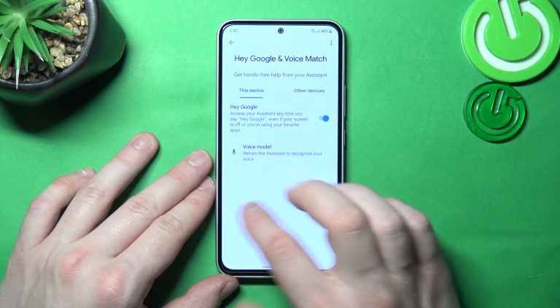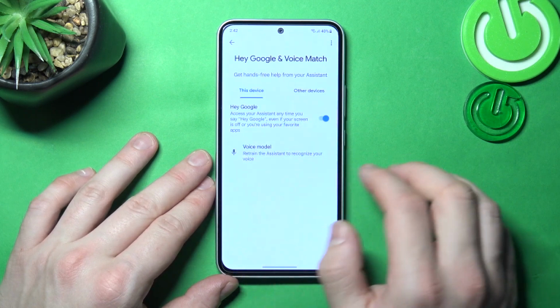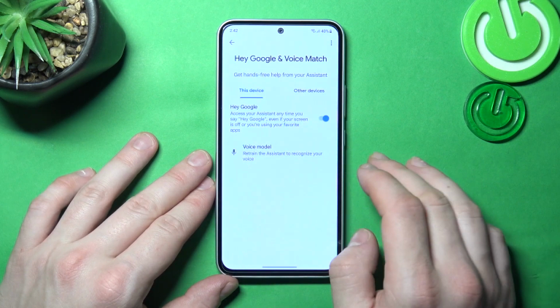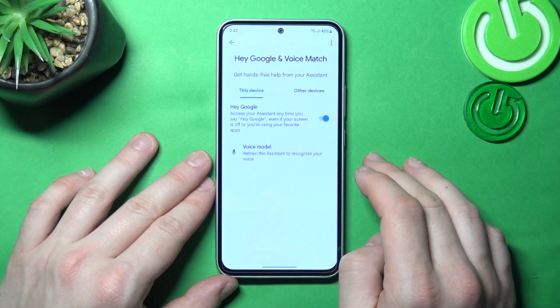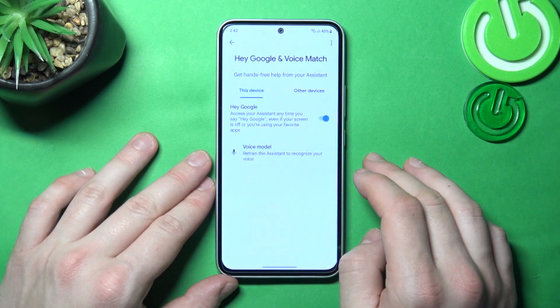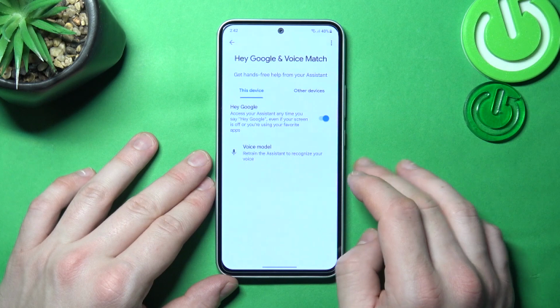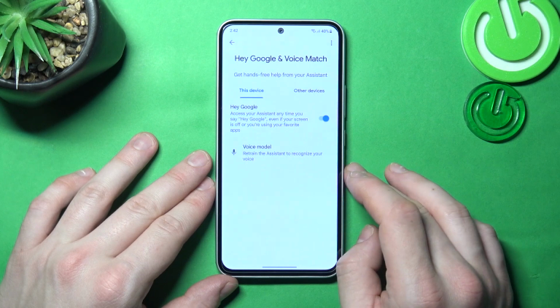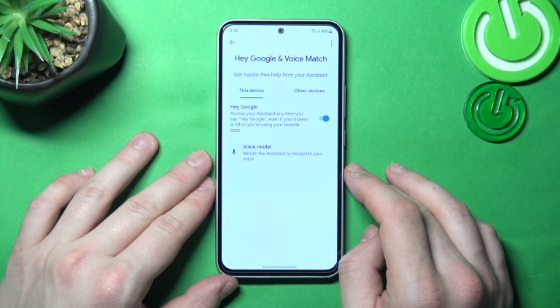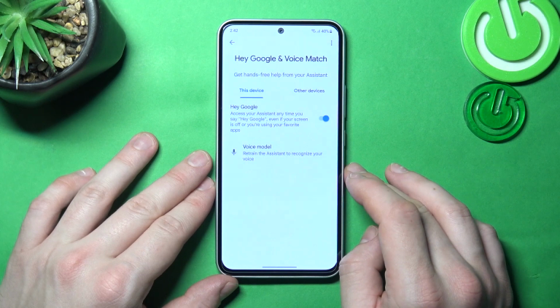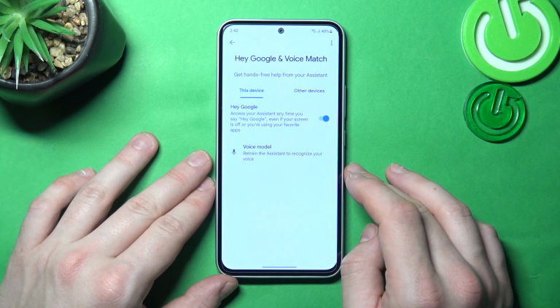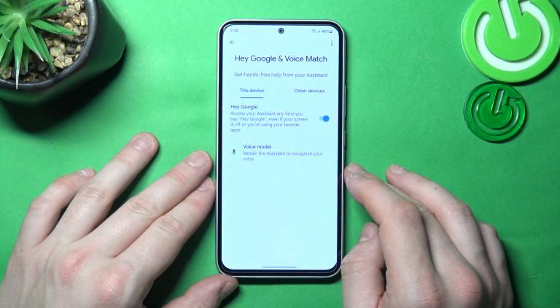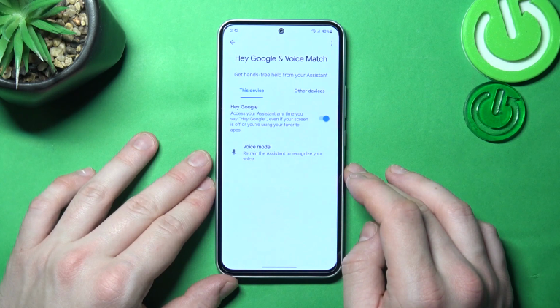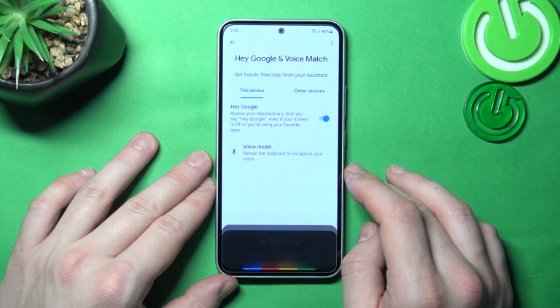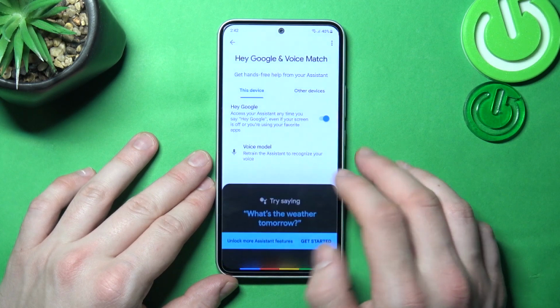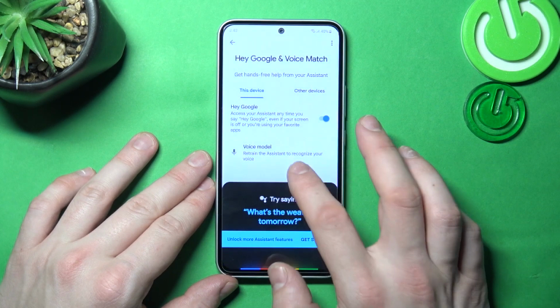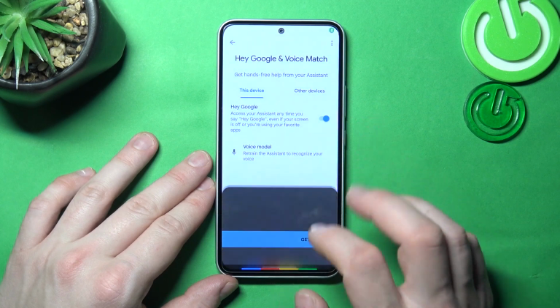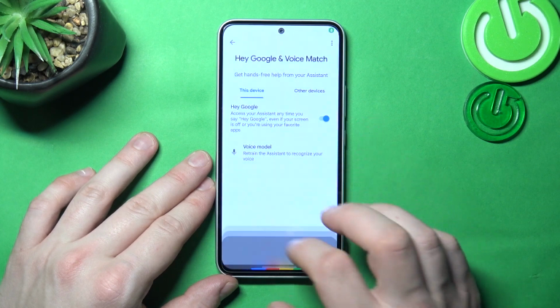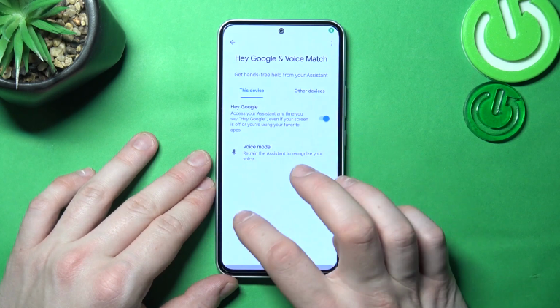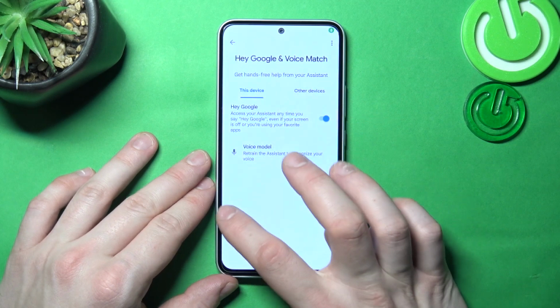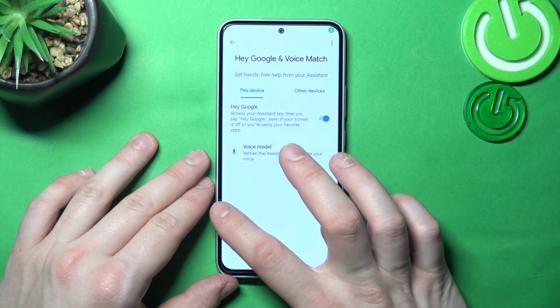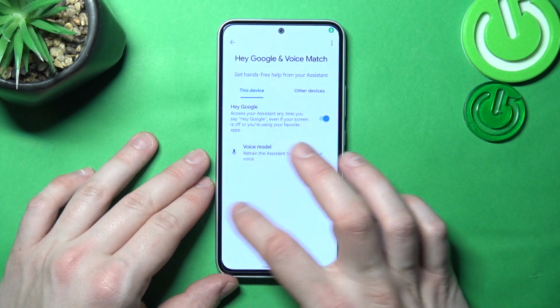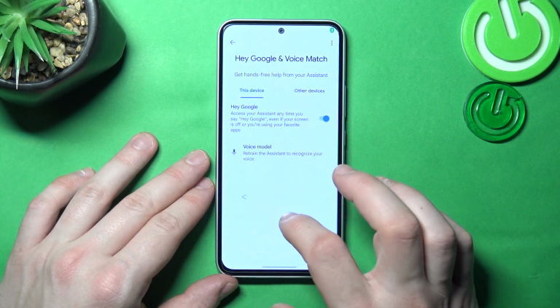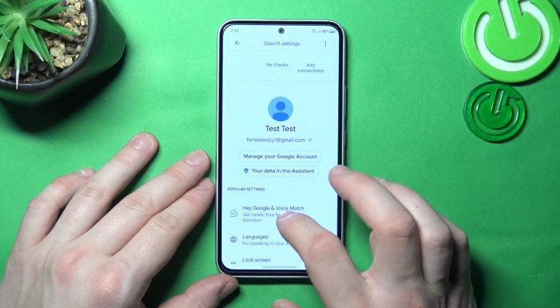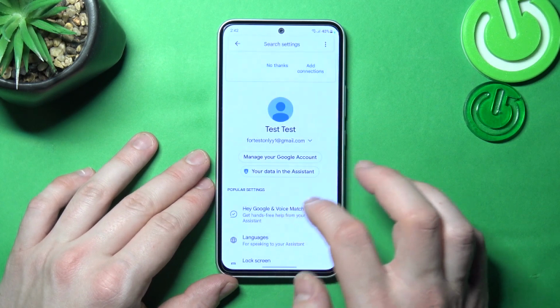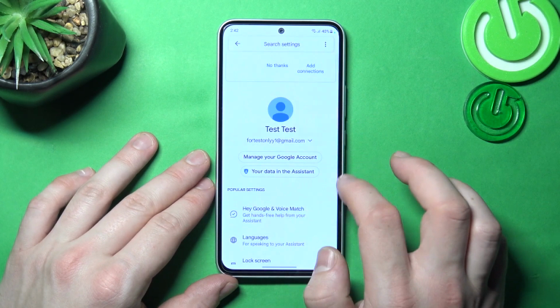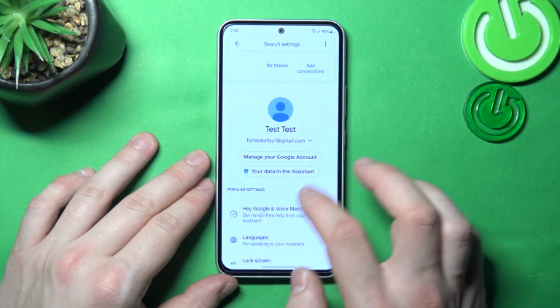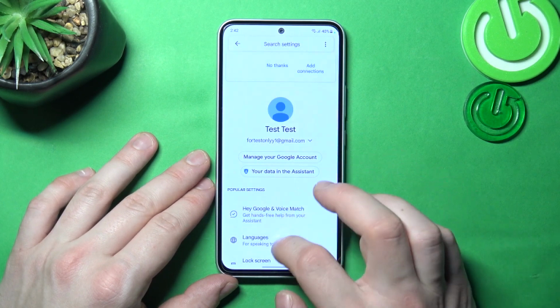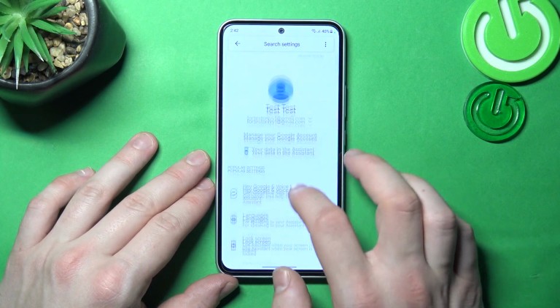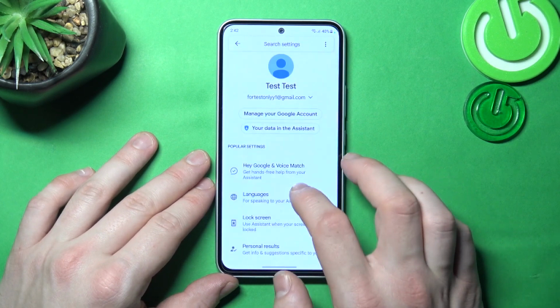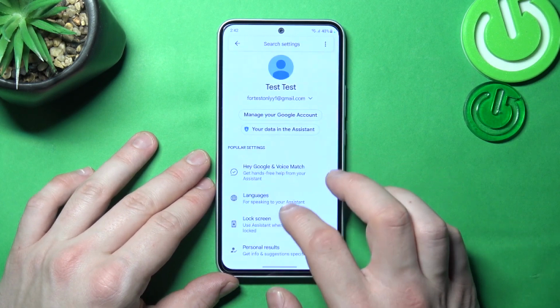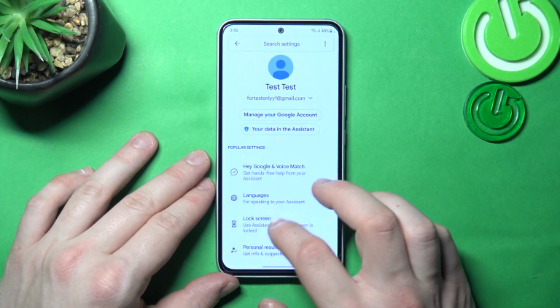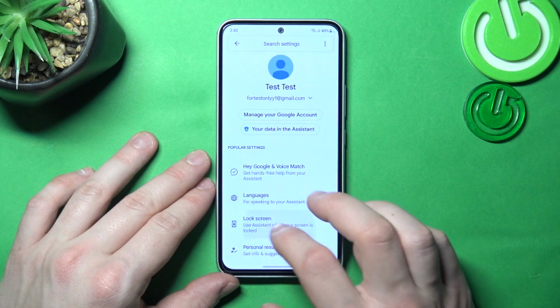Now let's try it out. Hey Google! Now we are sure it's working, let's go back and enter lock screen.